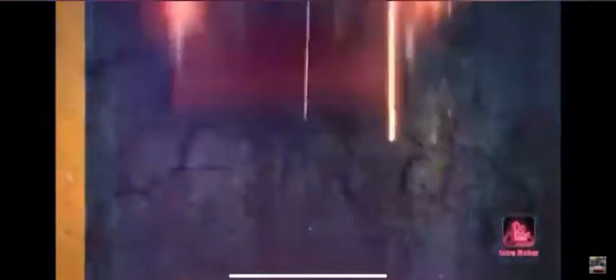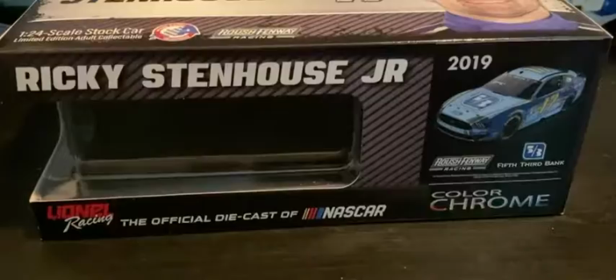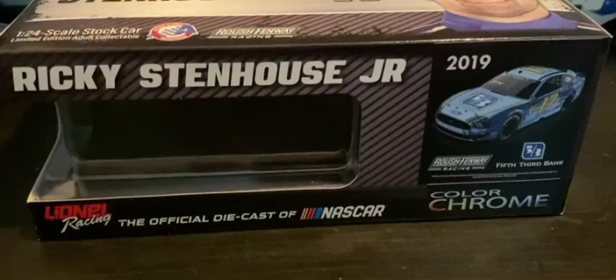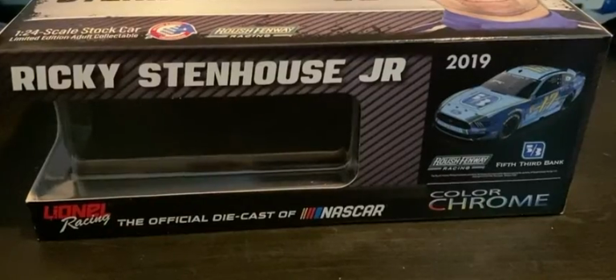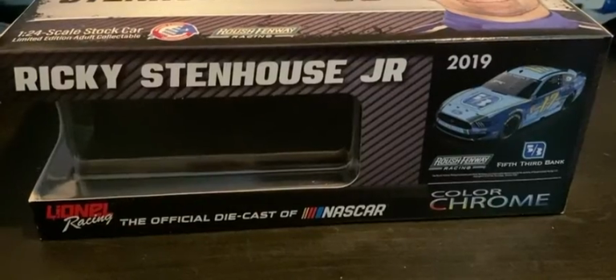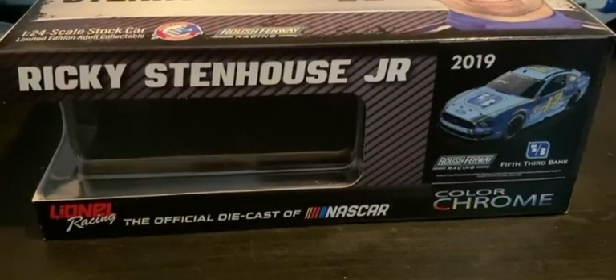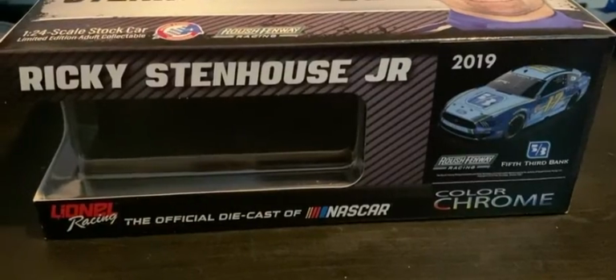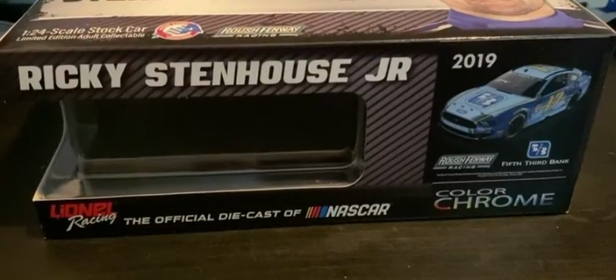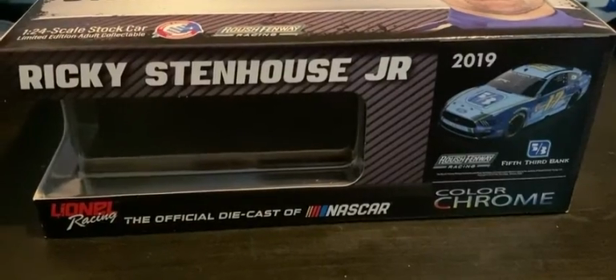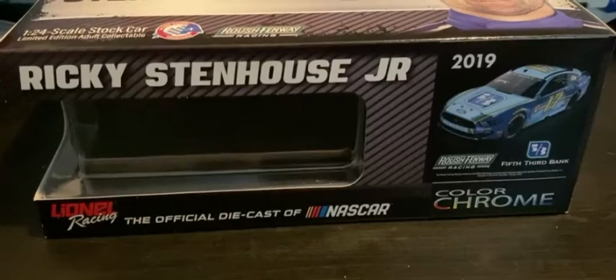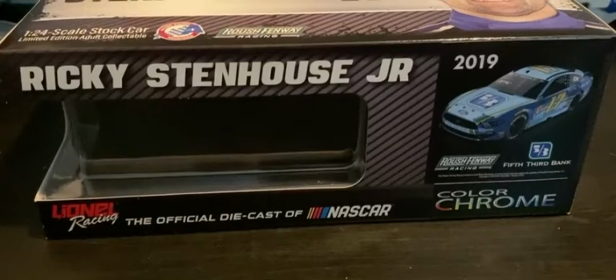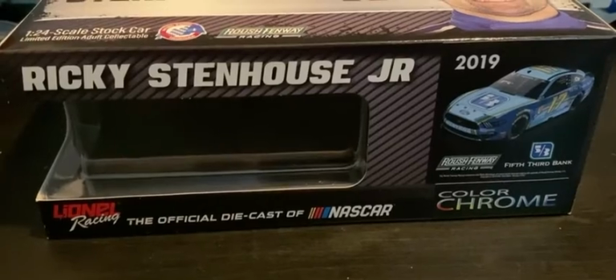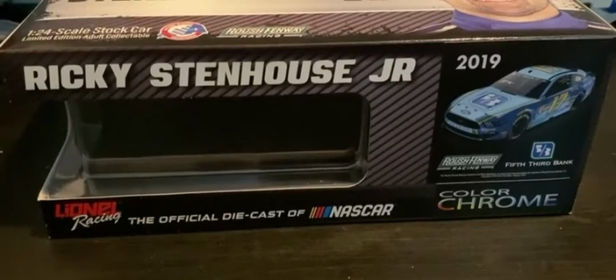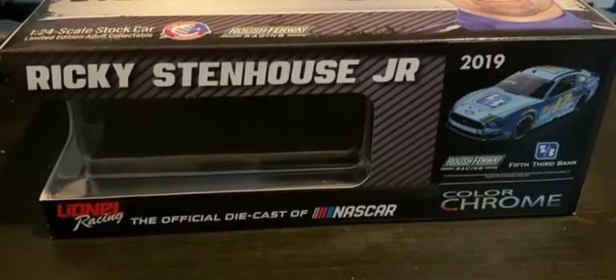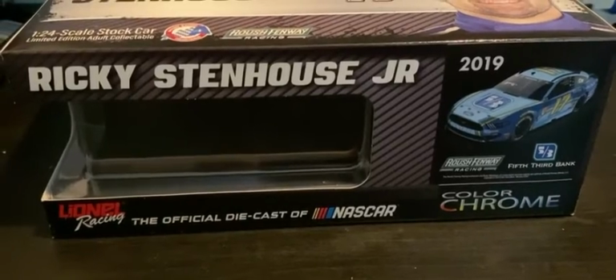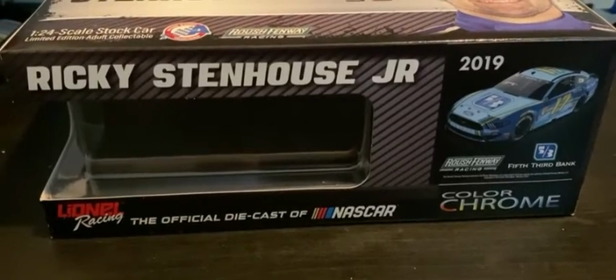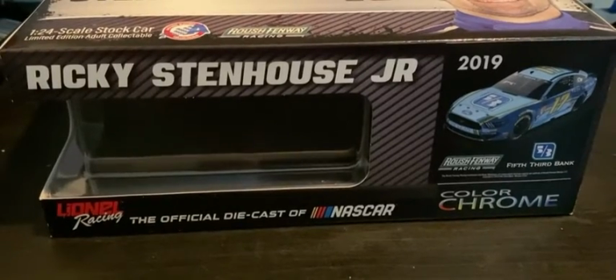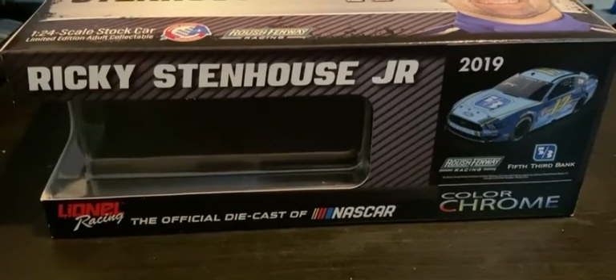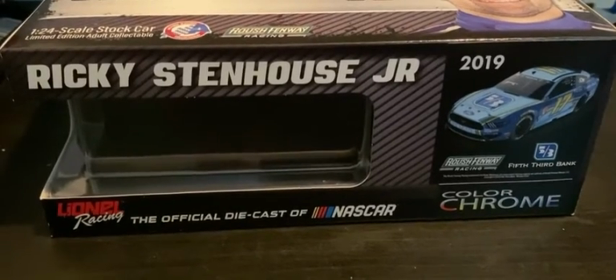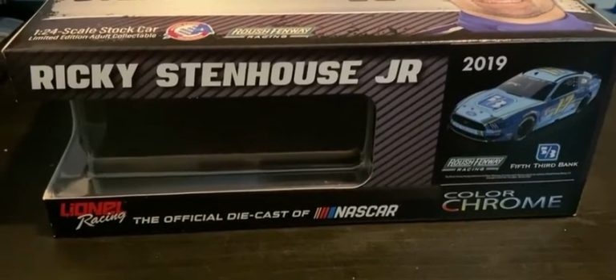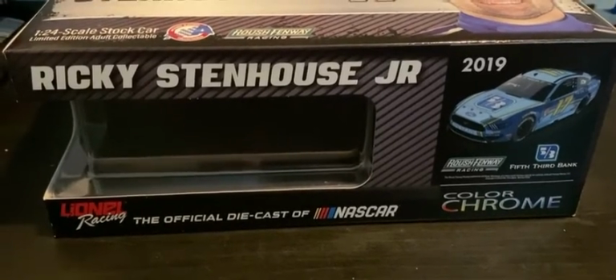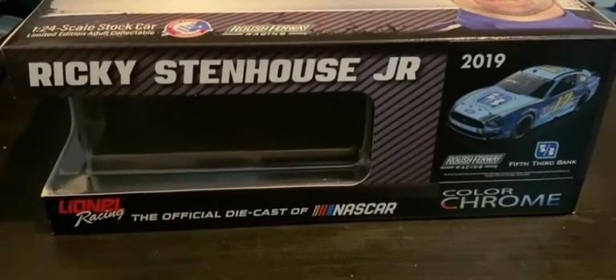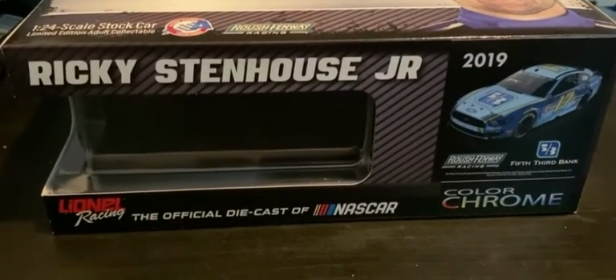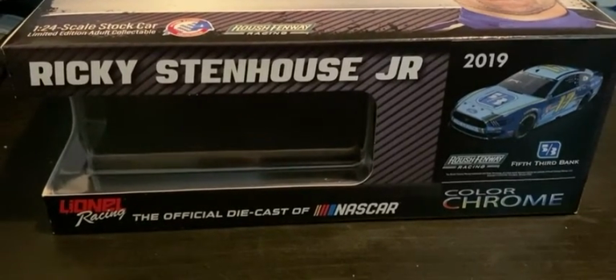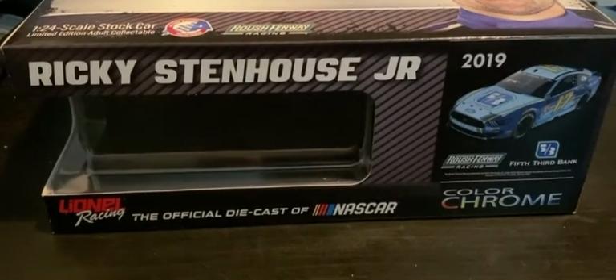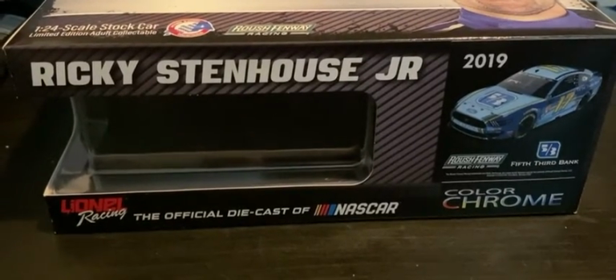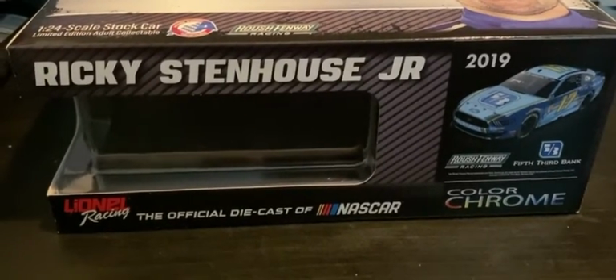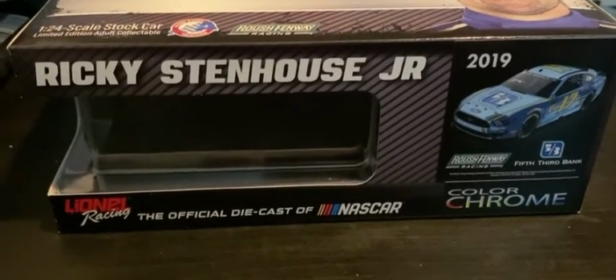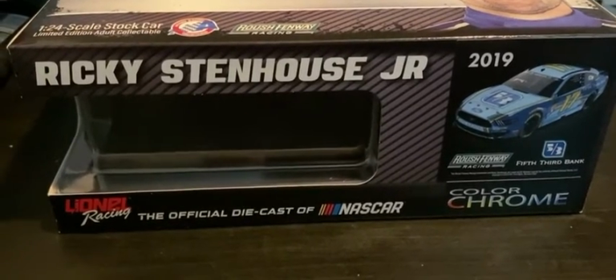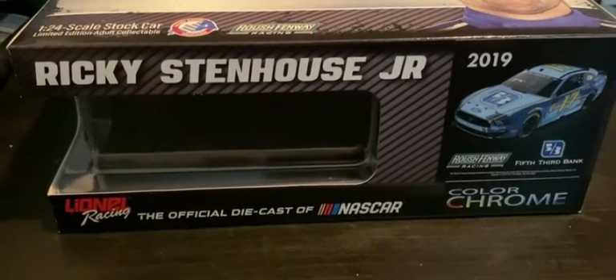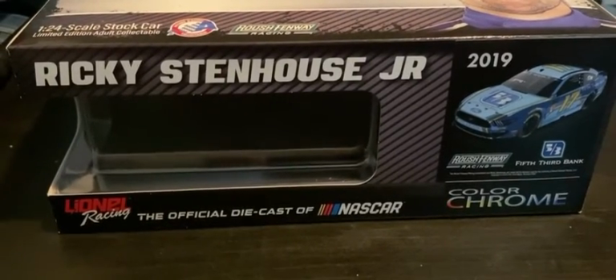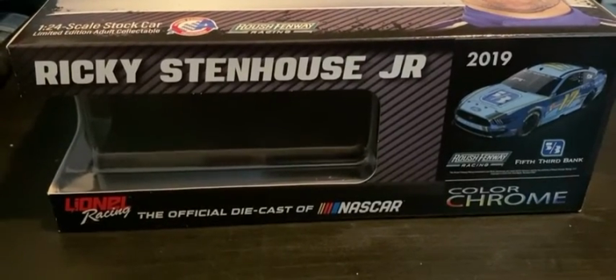Today we're going to be looking at the Ricky Stenhouse Jr. 2019 NASCAR 1:24 diecast.